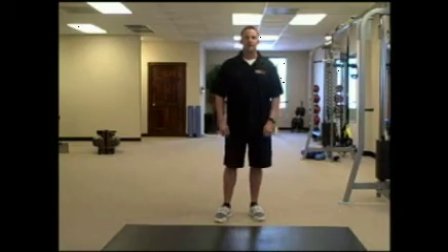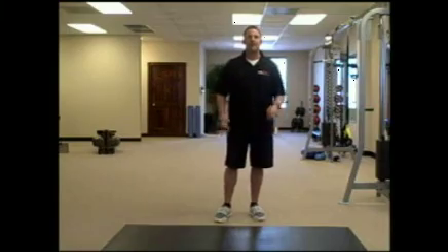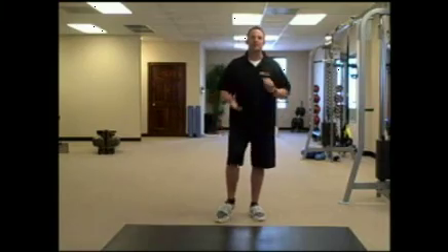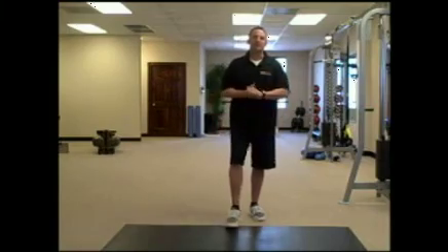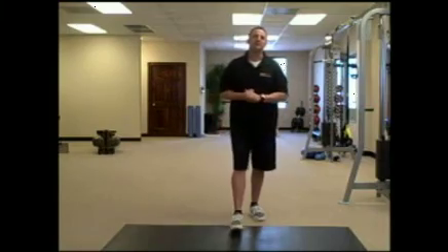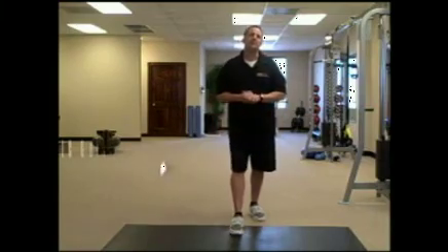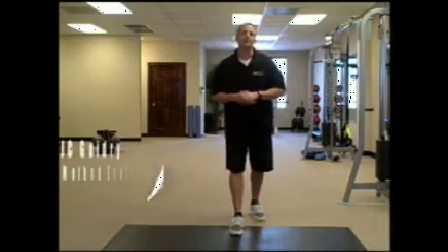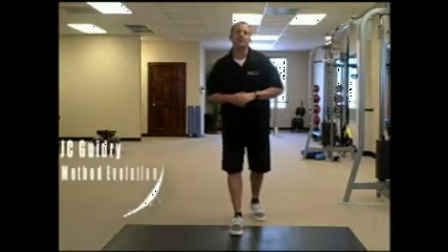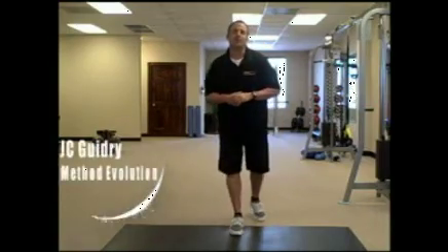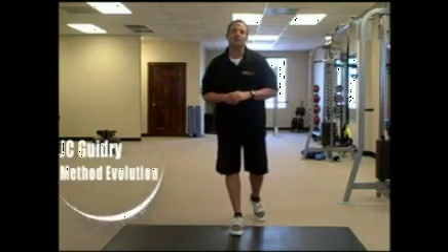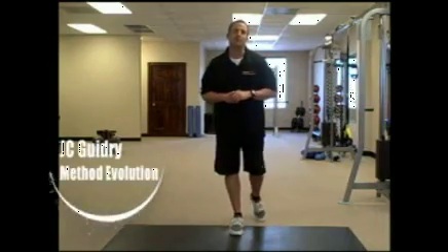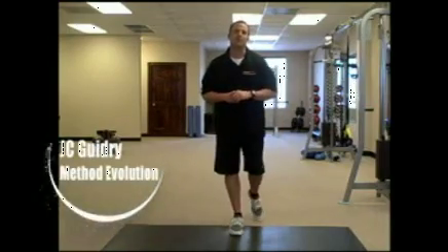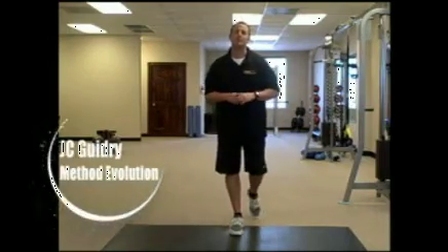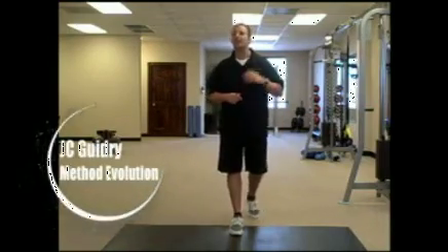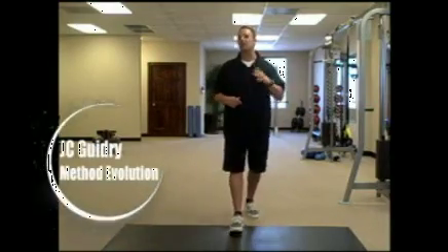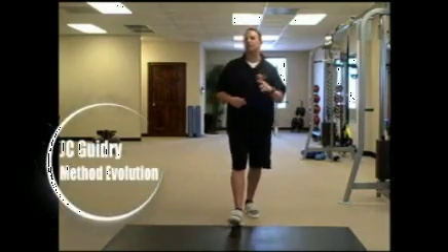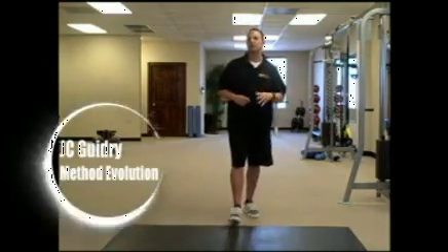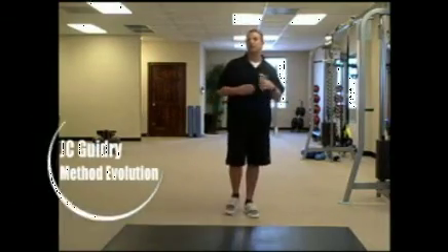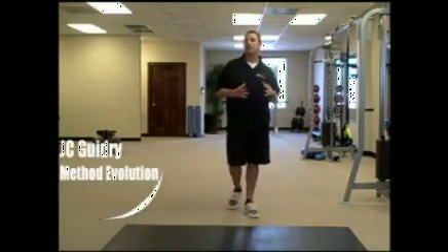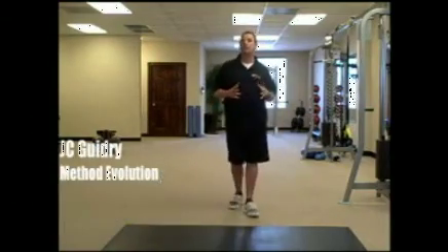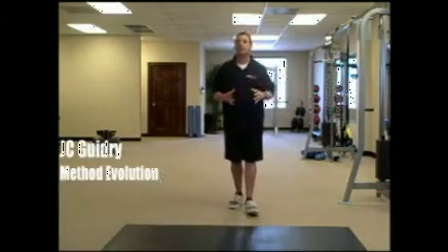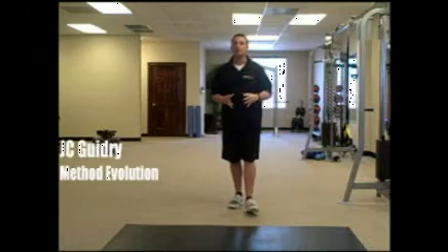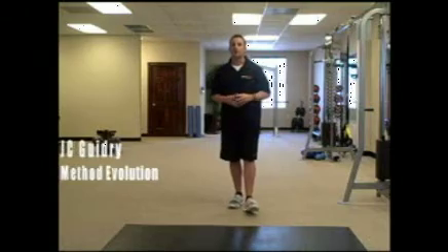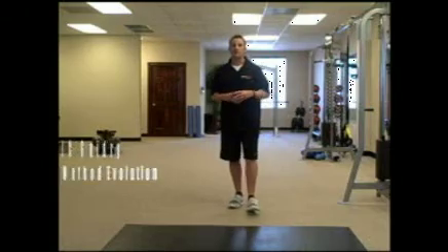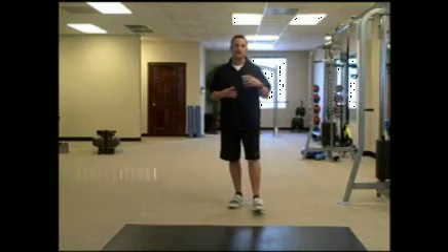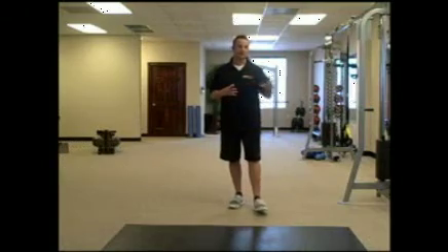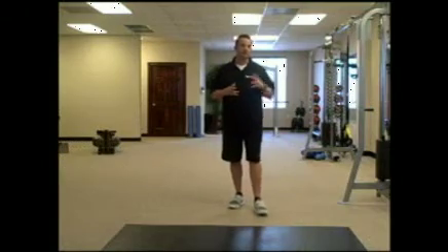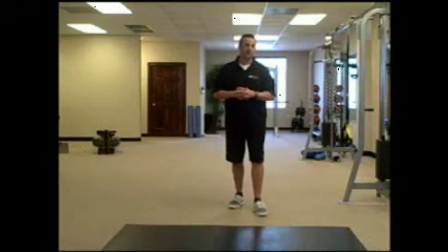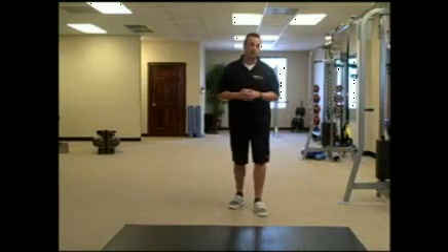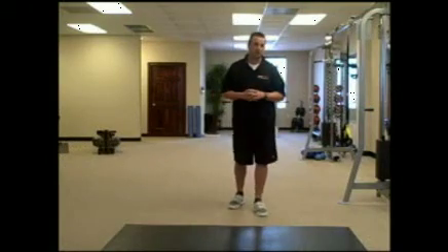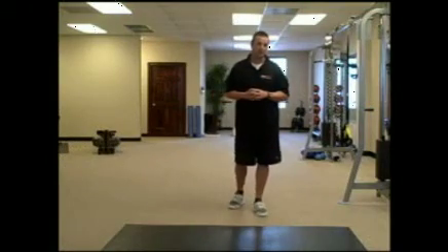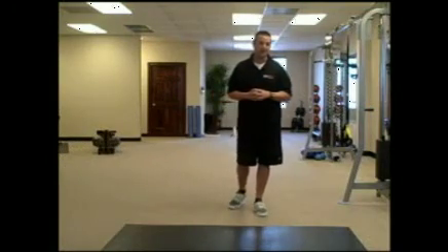Hey, it's J.C. Guidry here again of Method Evolution. Today I want to share with you another variation of my famous commercial workout.